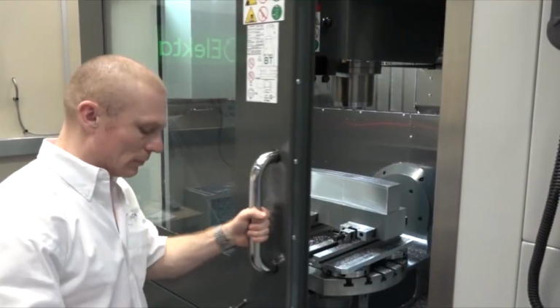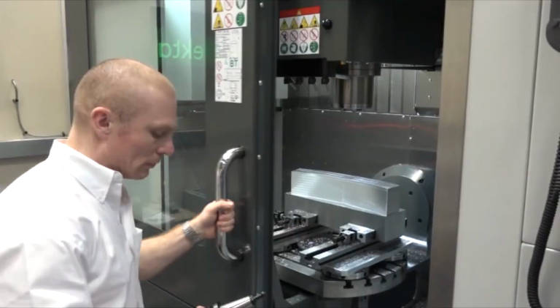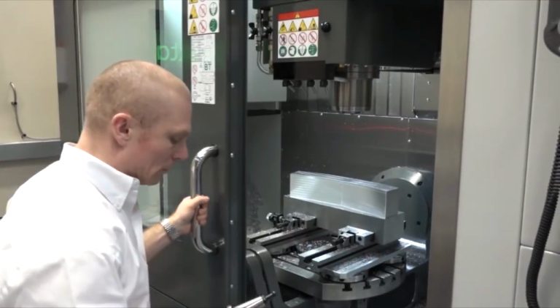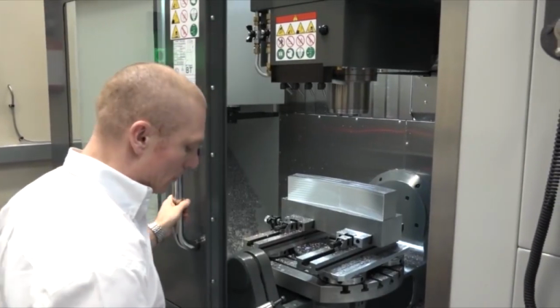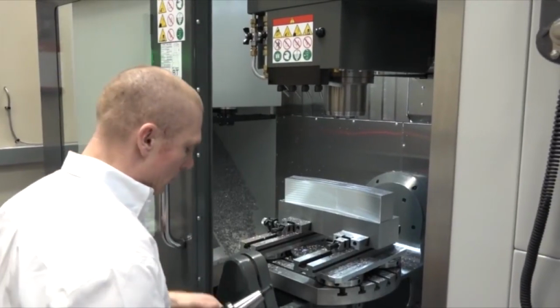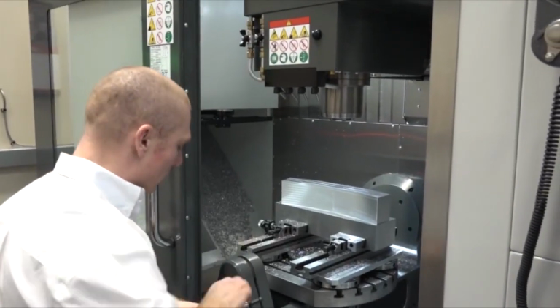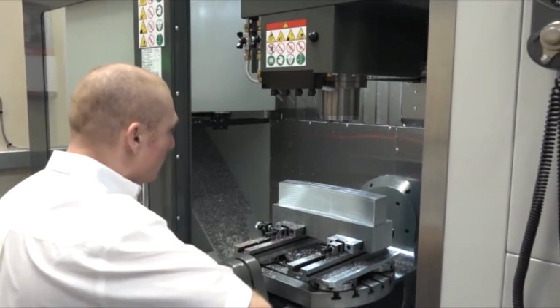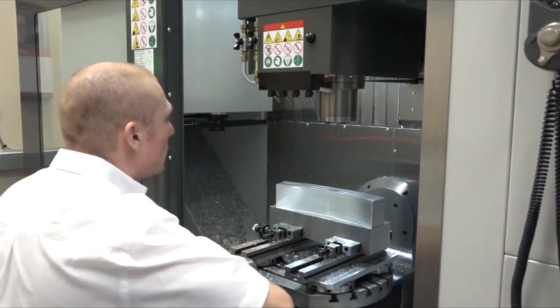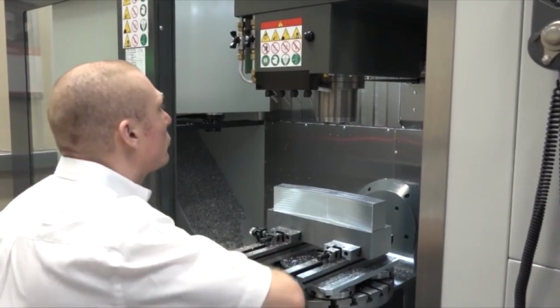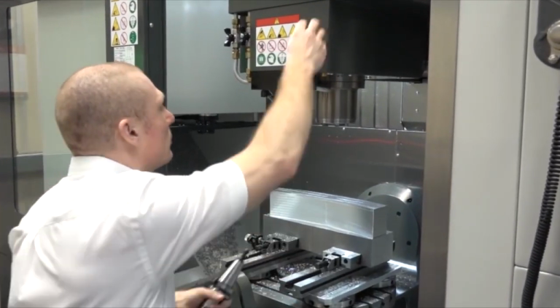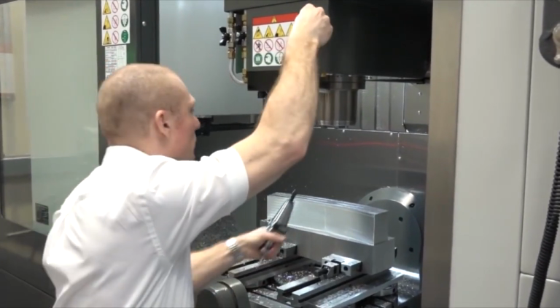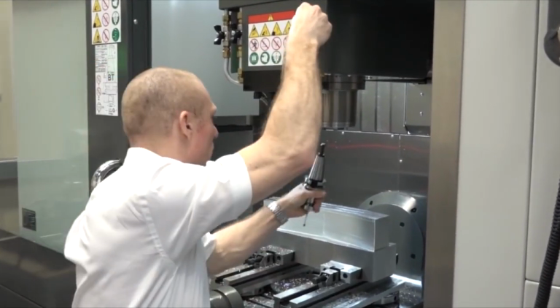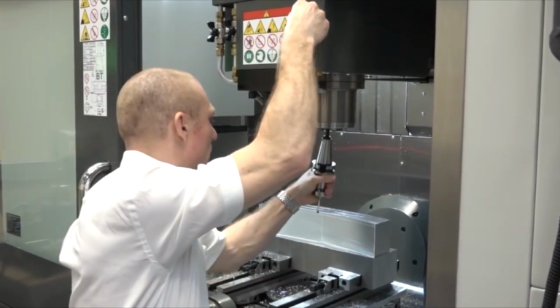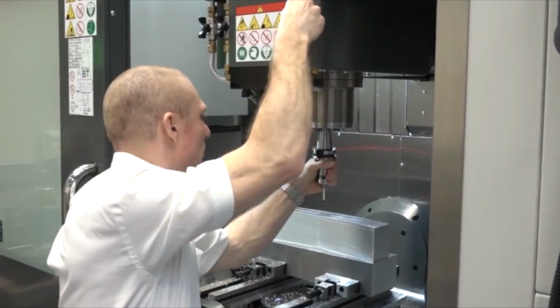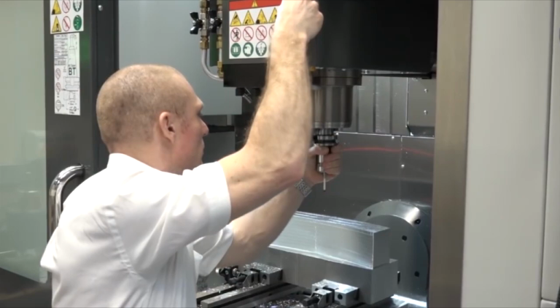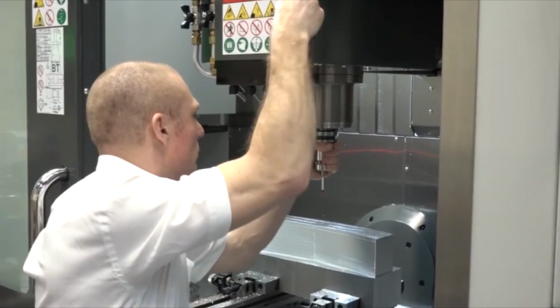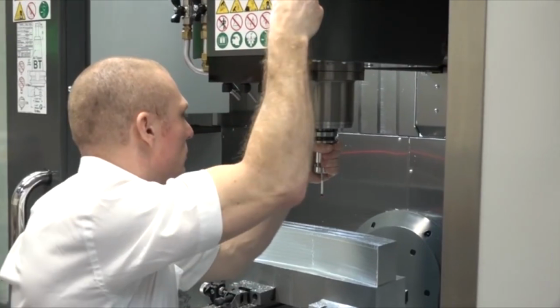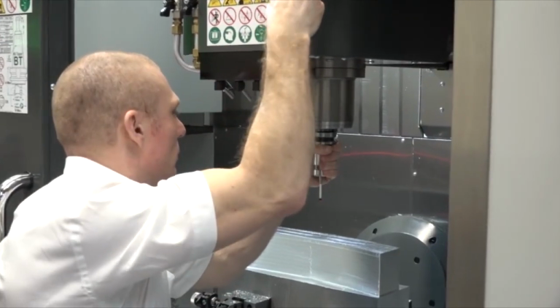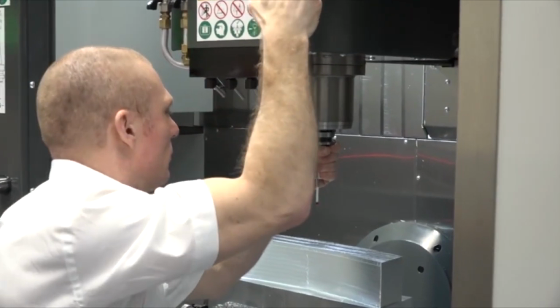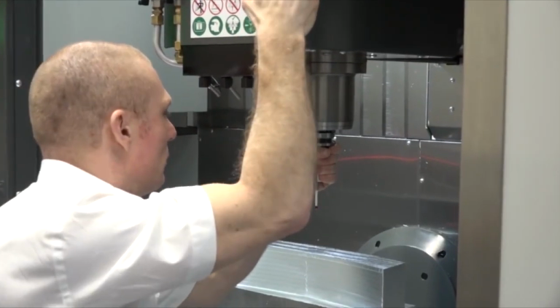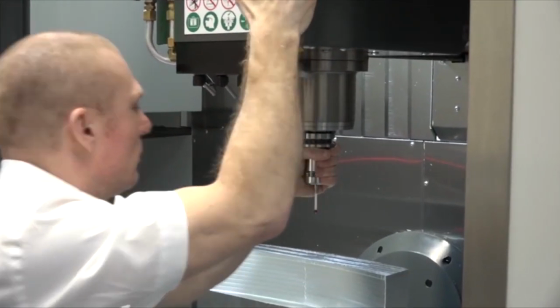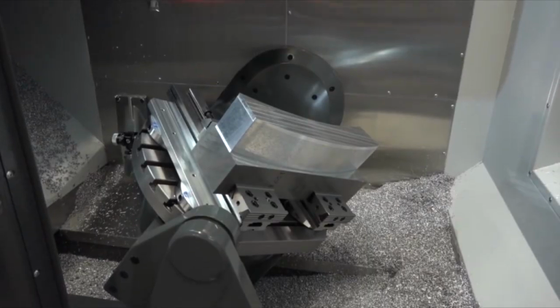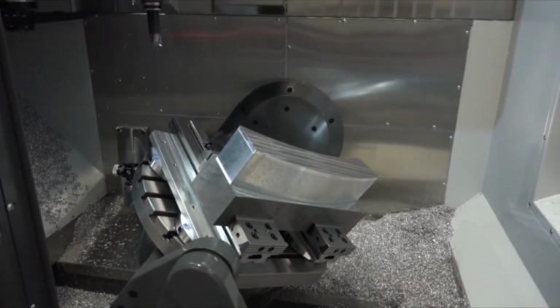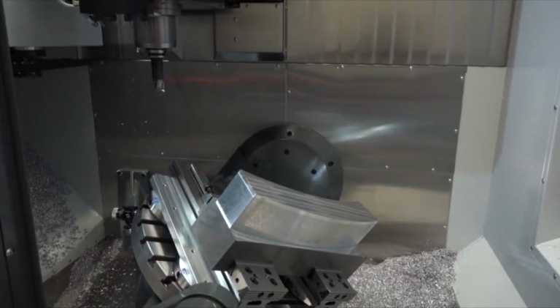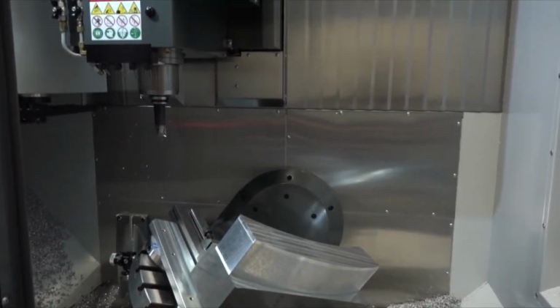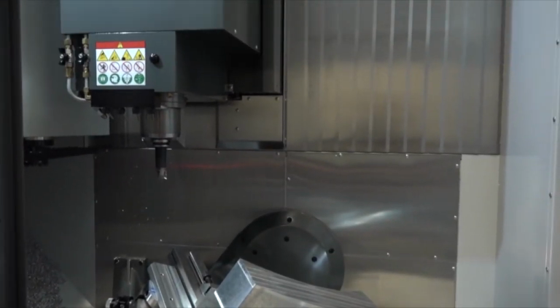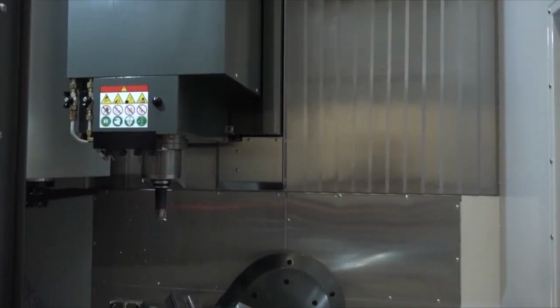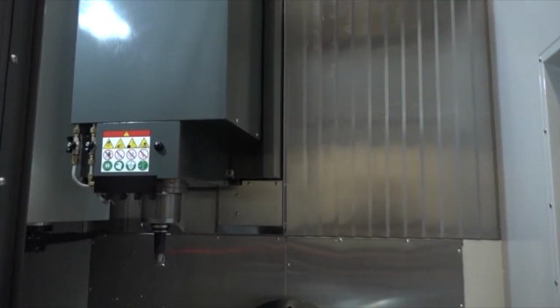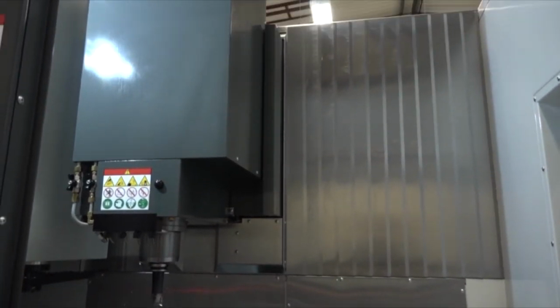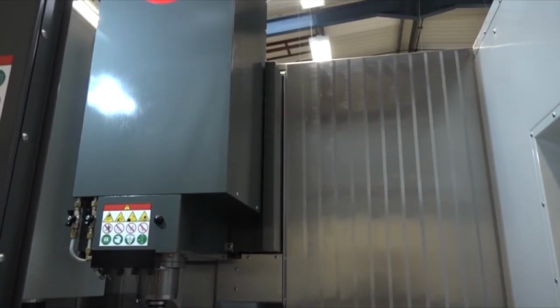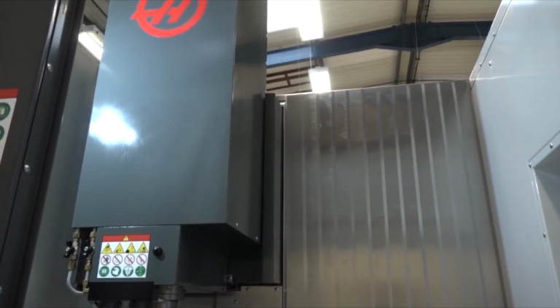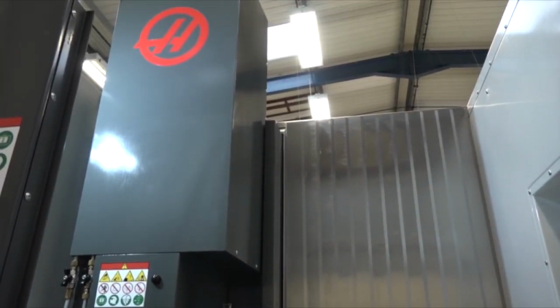Accessibility is brilliant — everything is just within arm's length, no stretching. It's a good height.